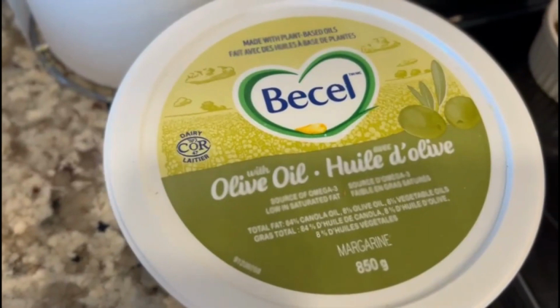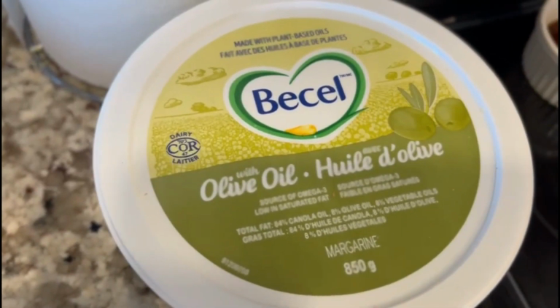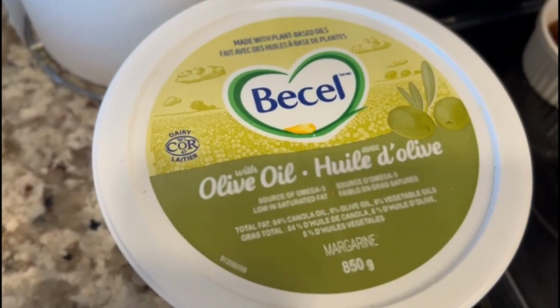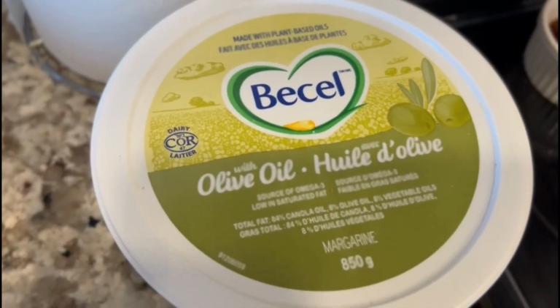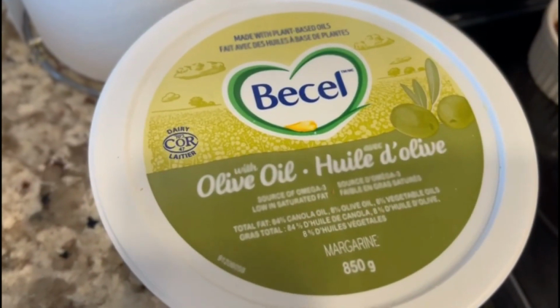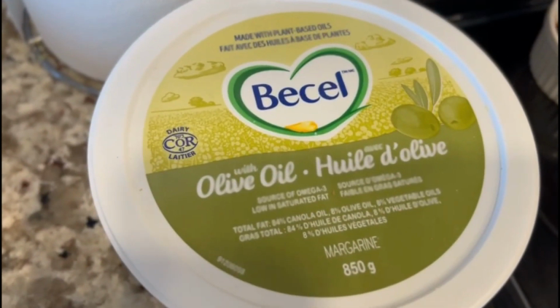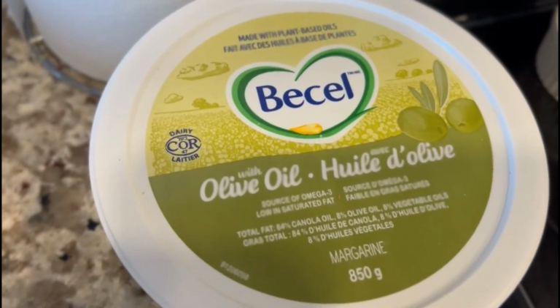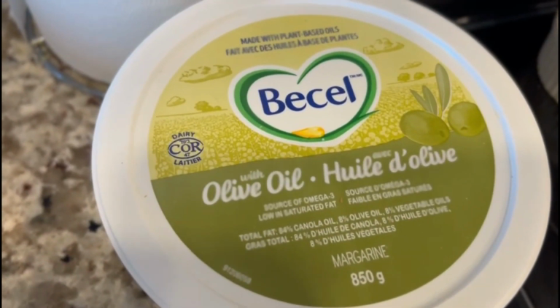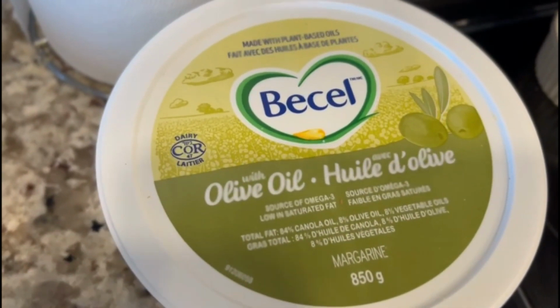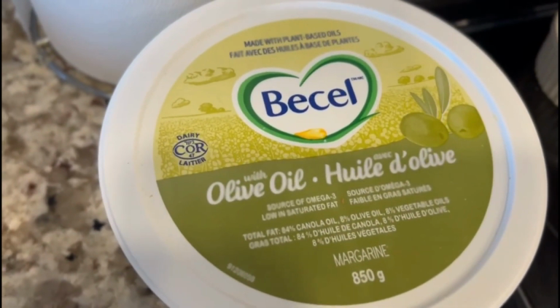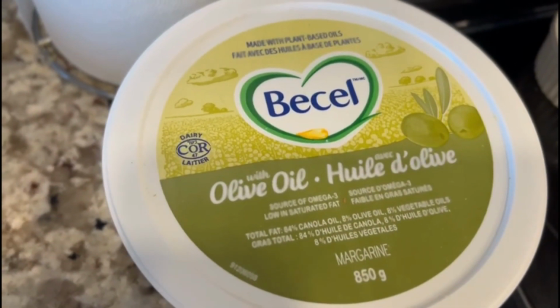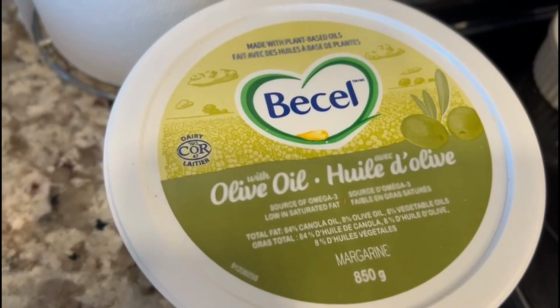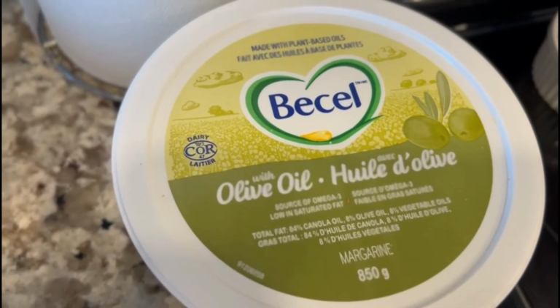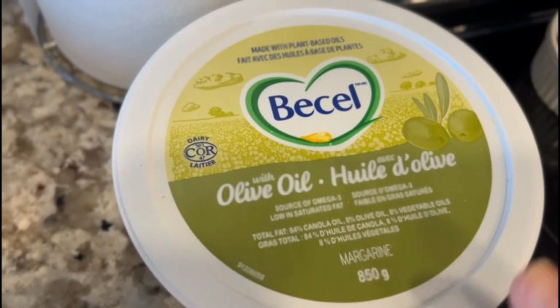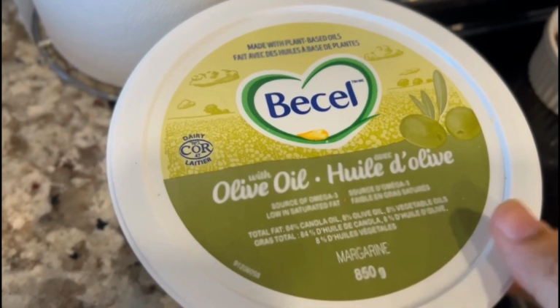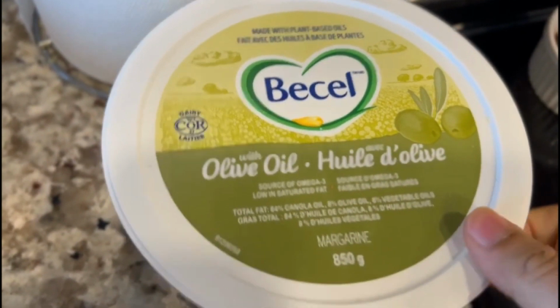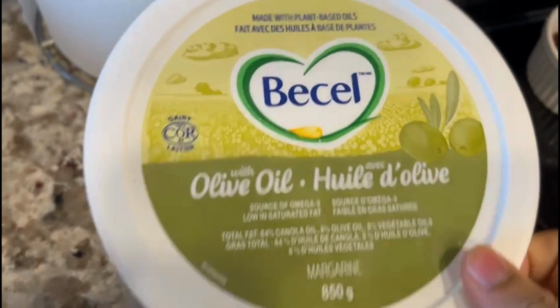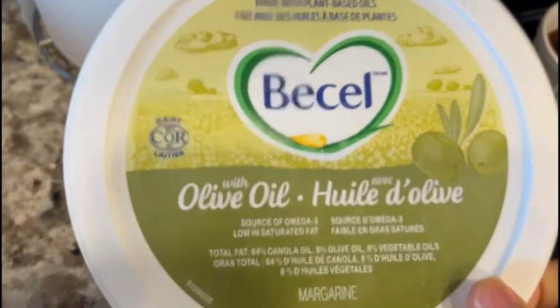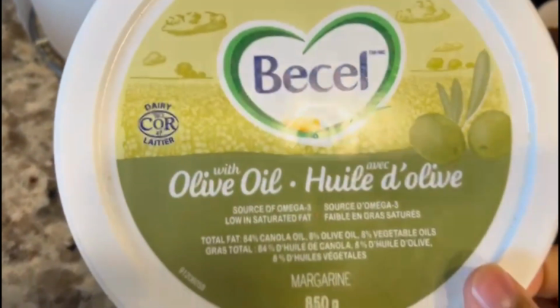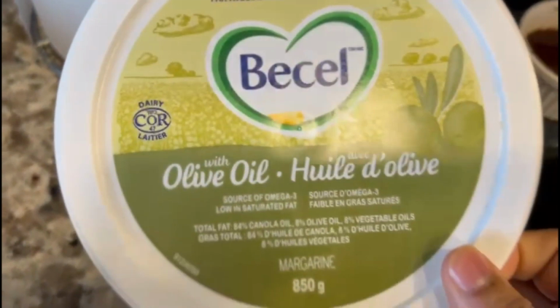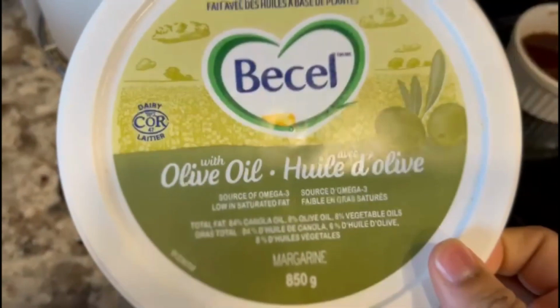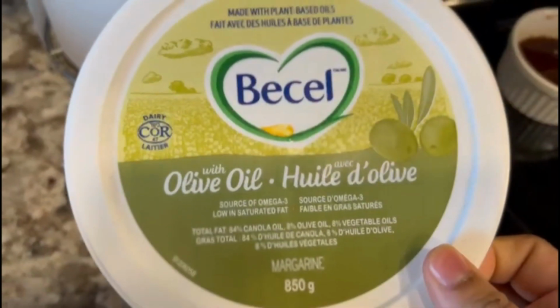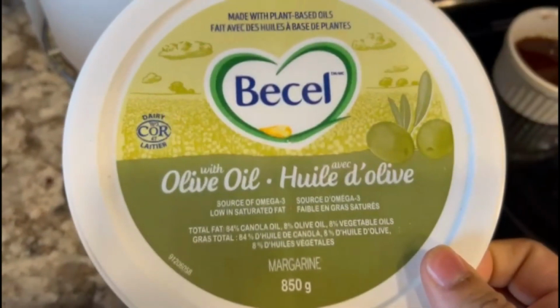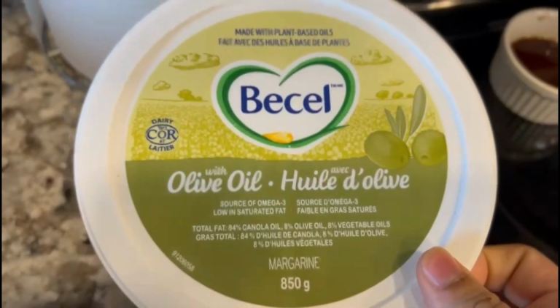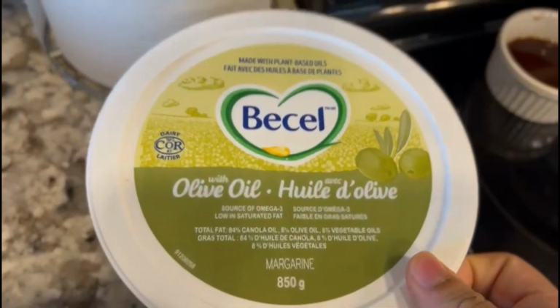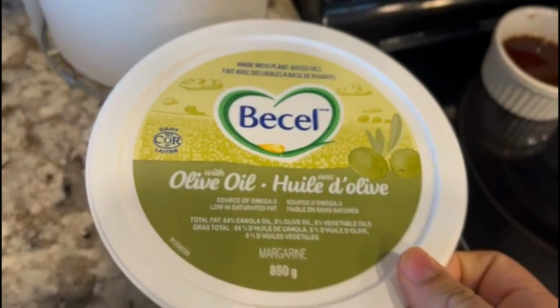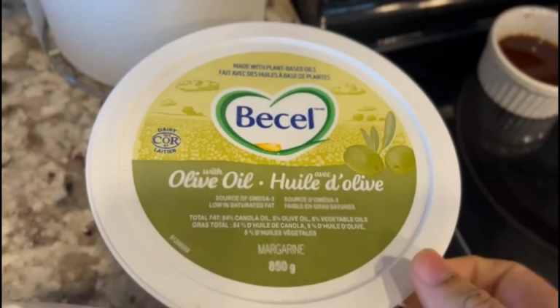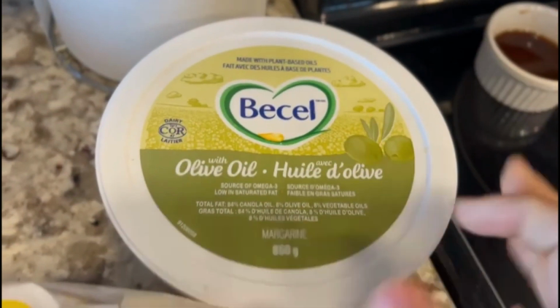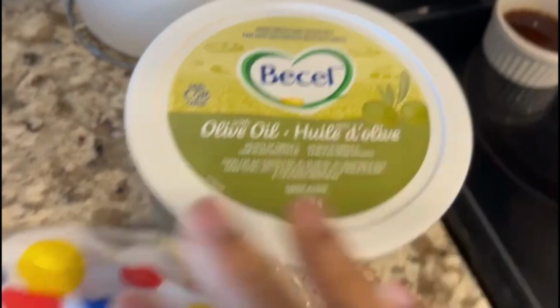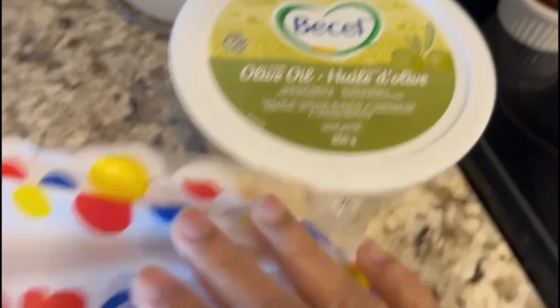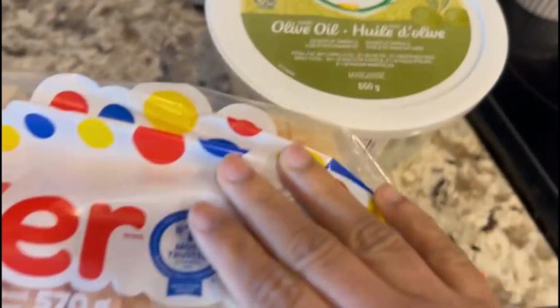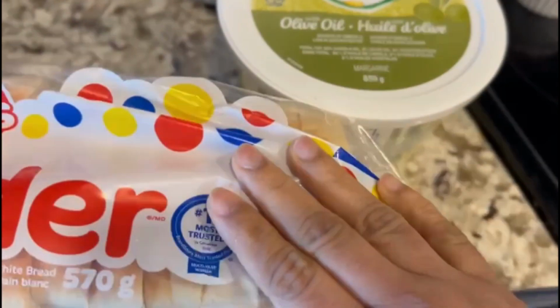We have some margarine. We are going to add olive oil to the white bread.